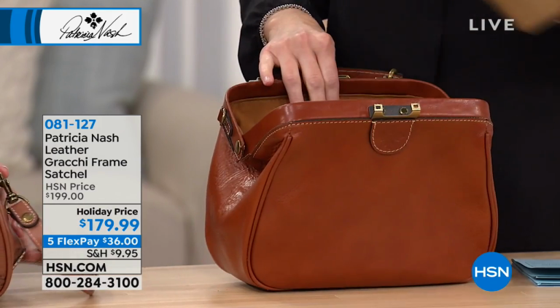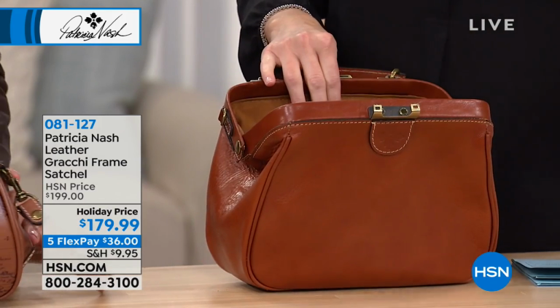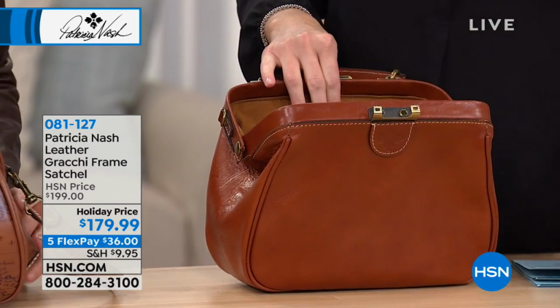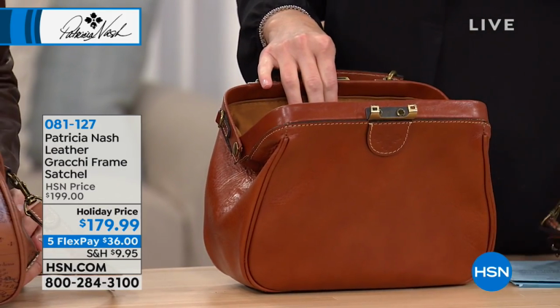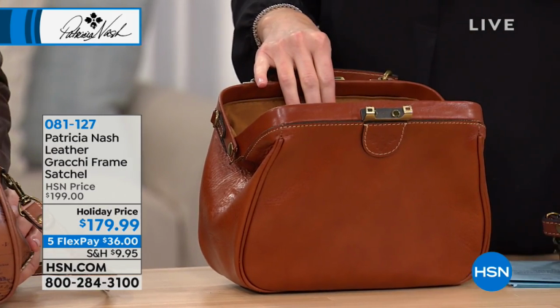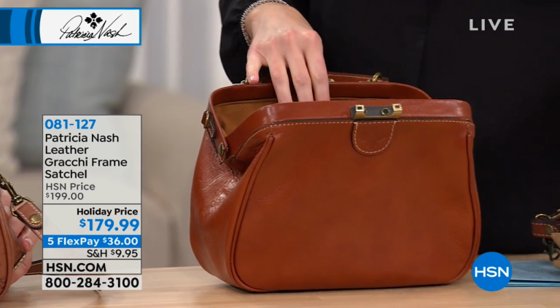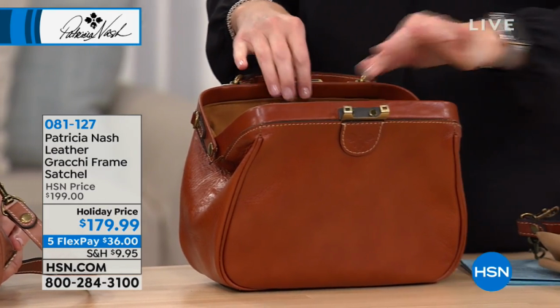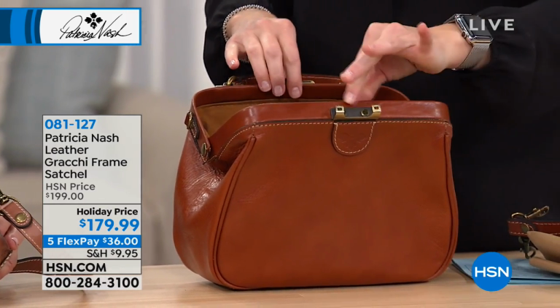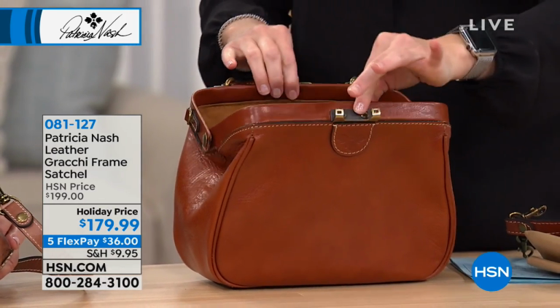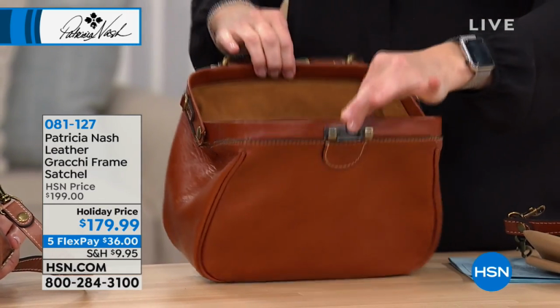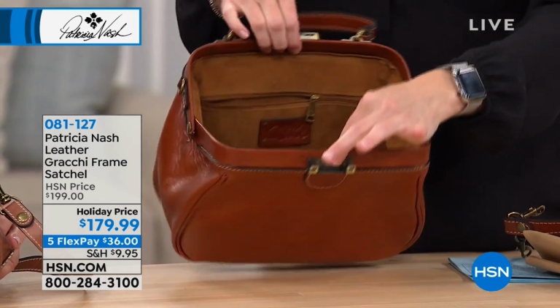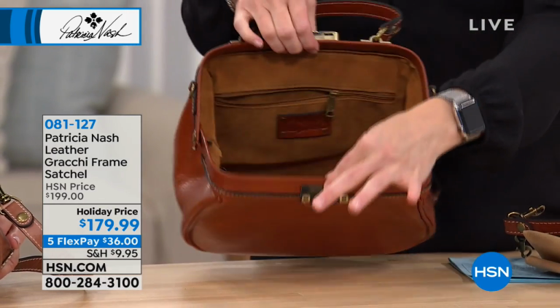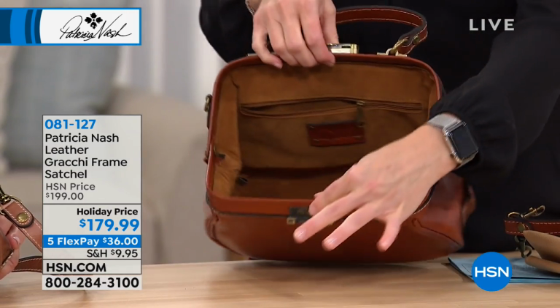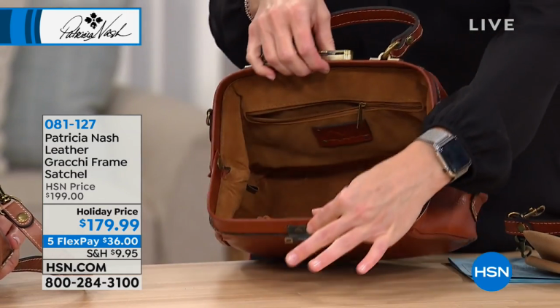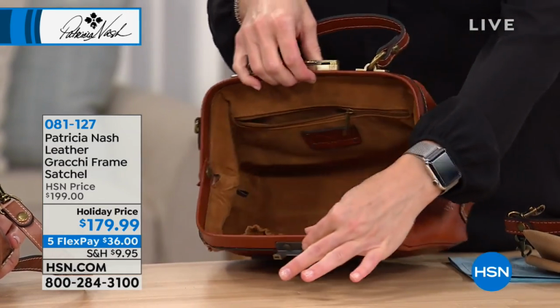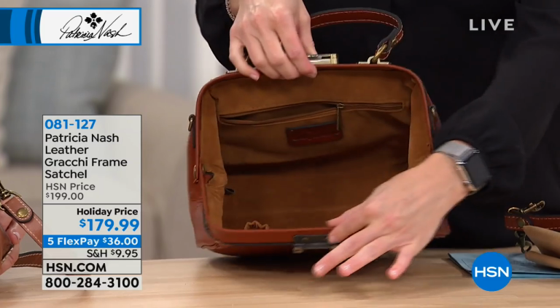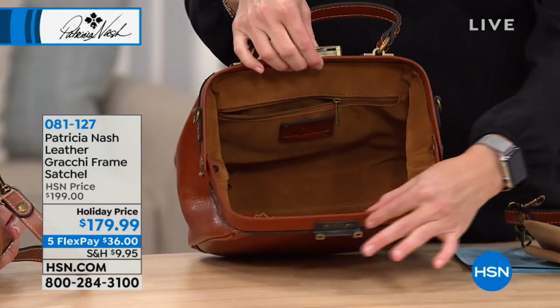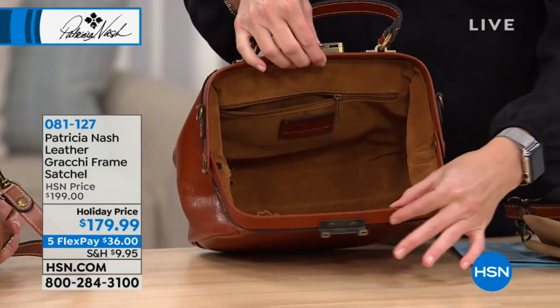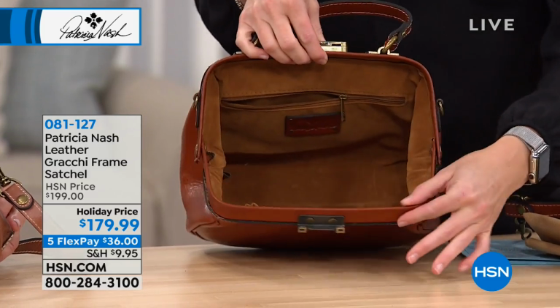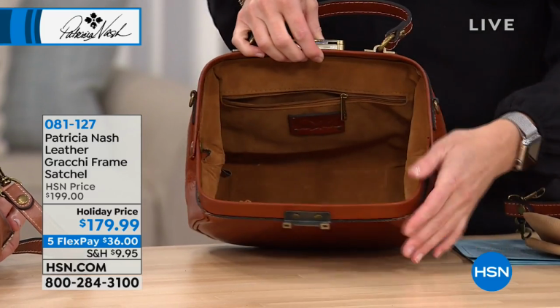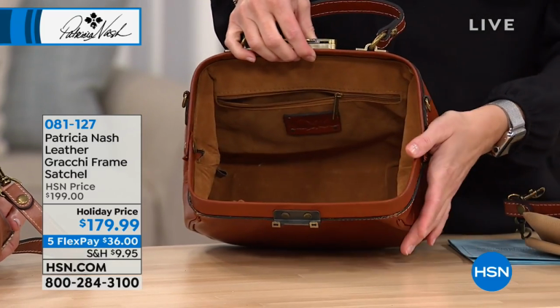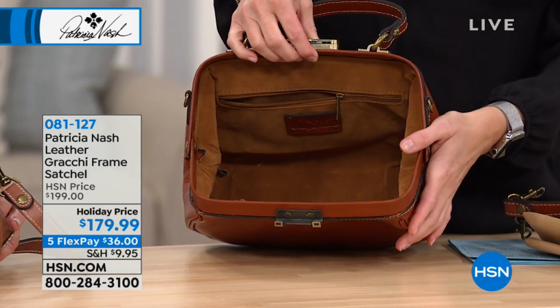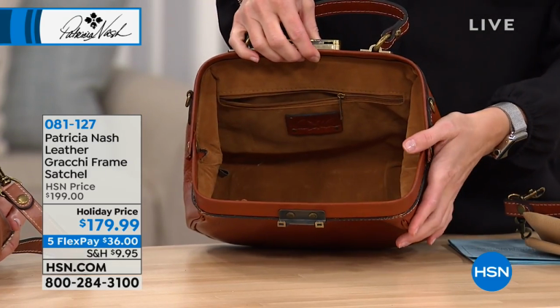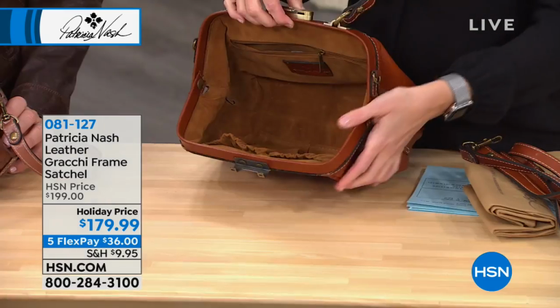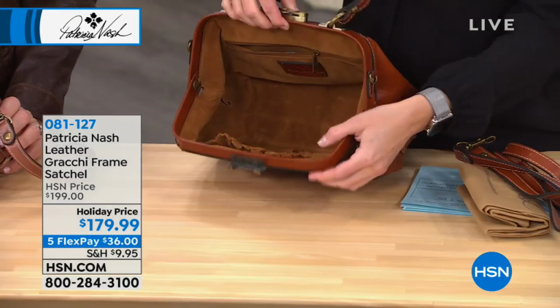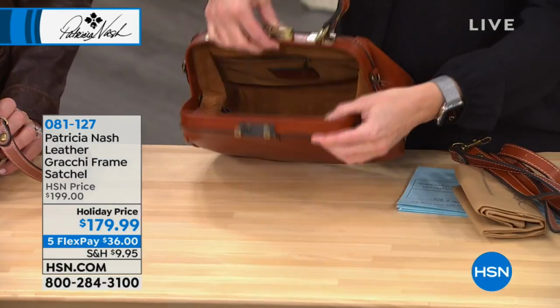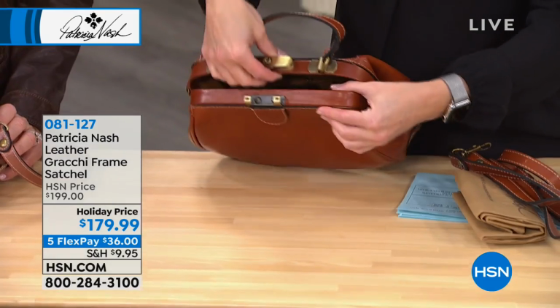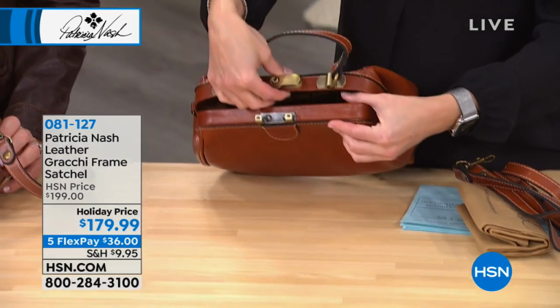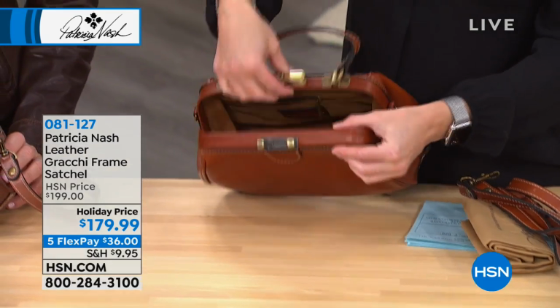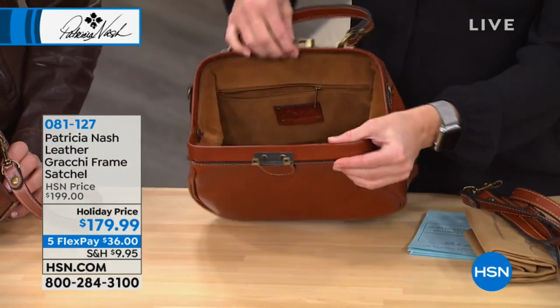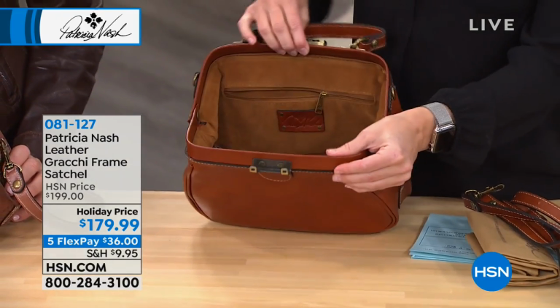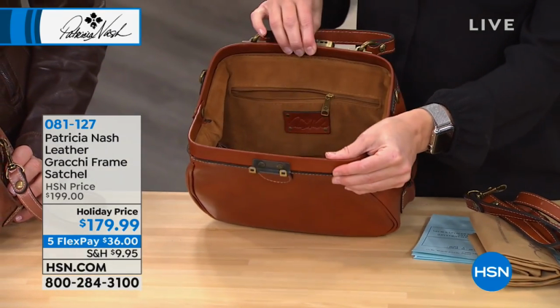Look how you are going to be able to open this bag and see absolutely everything. That opens so nice.